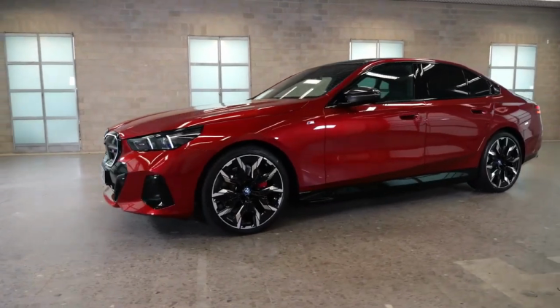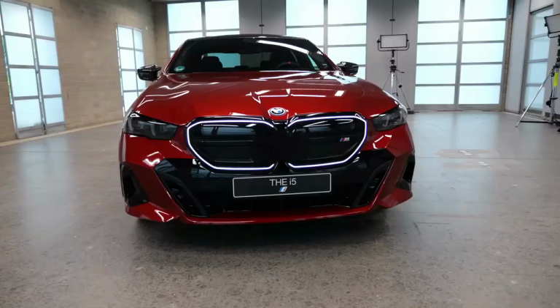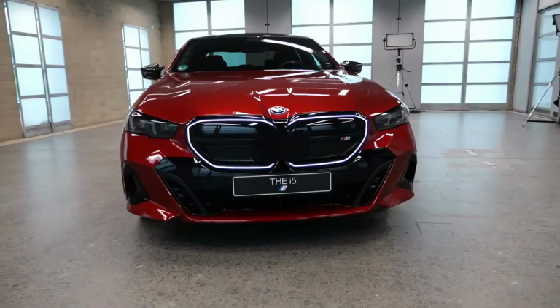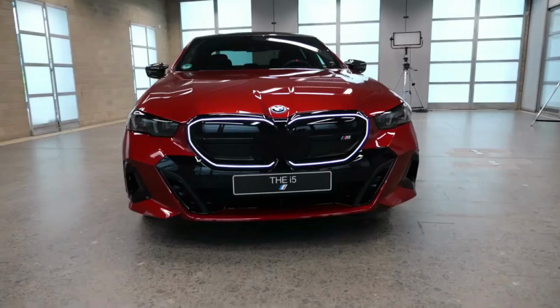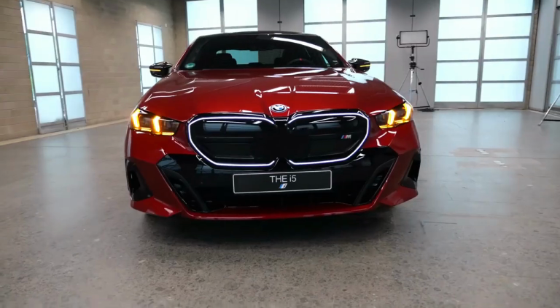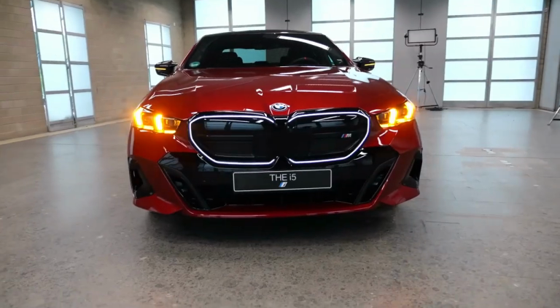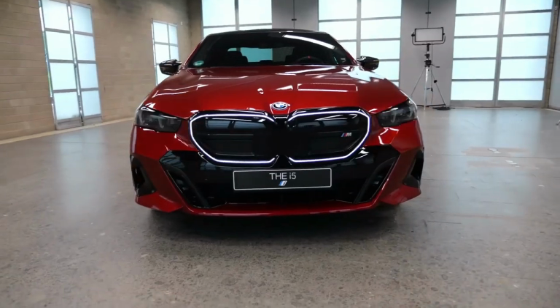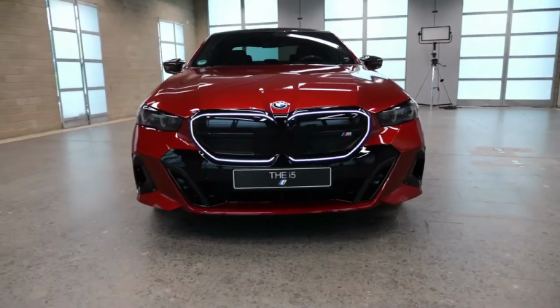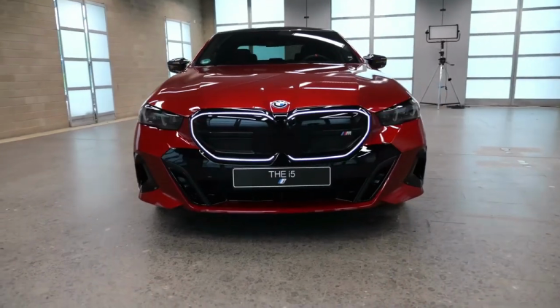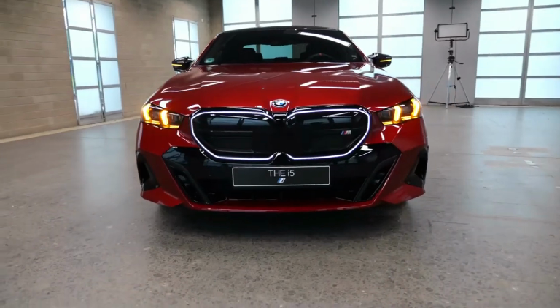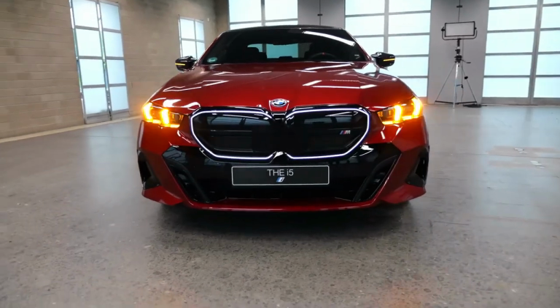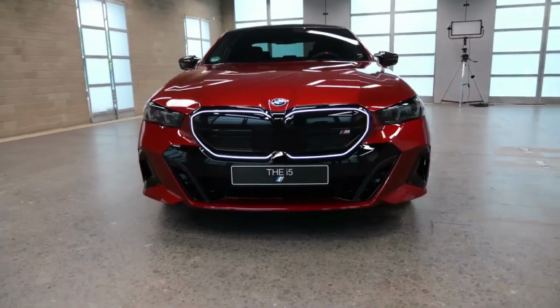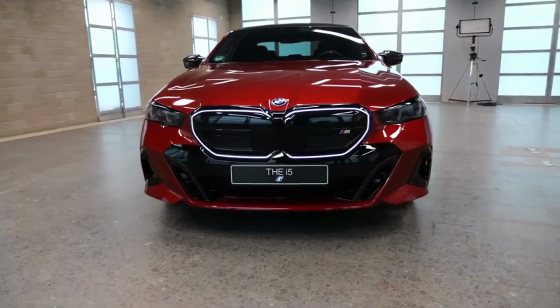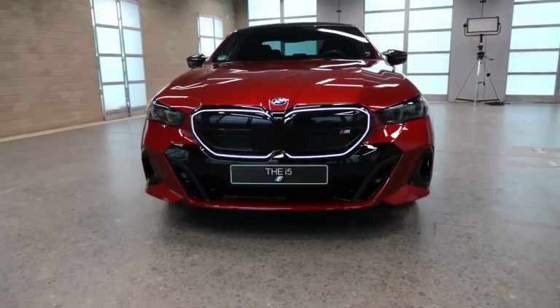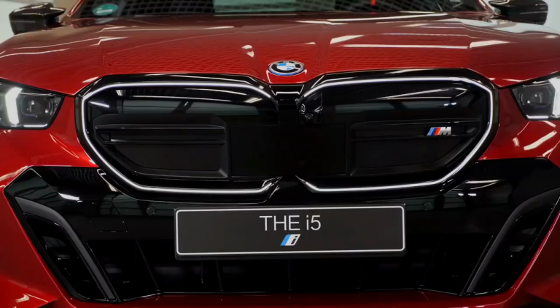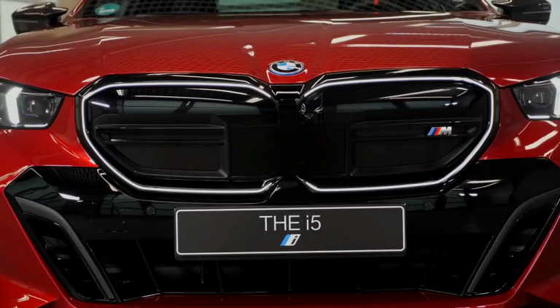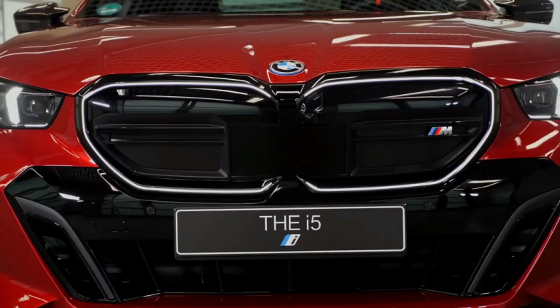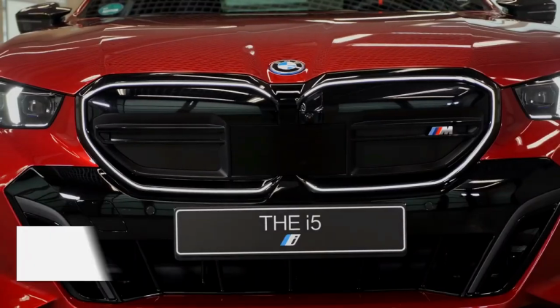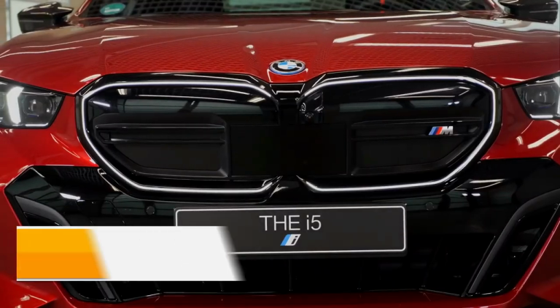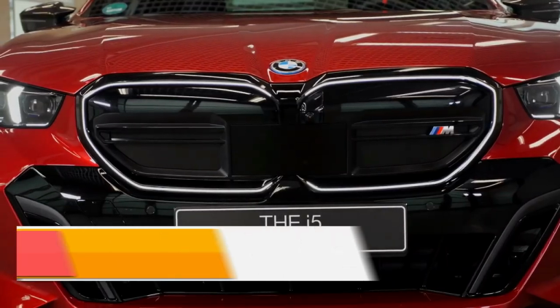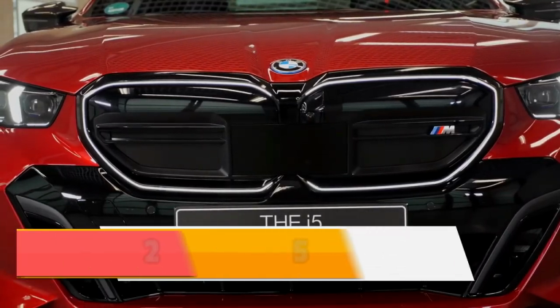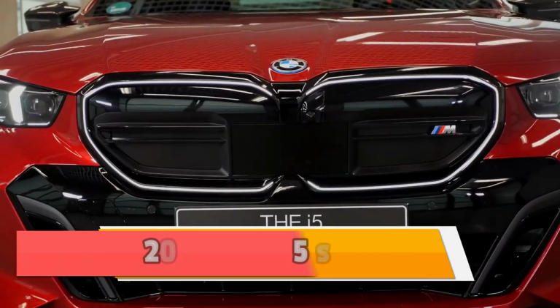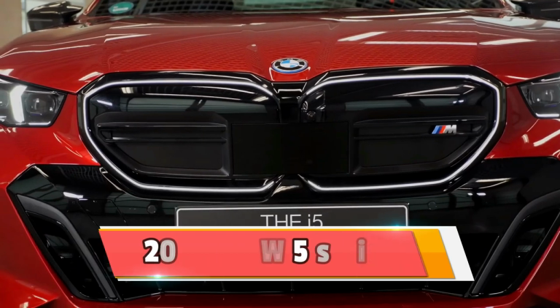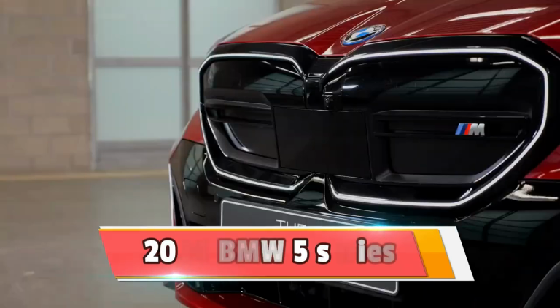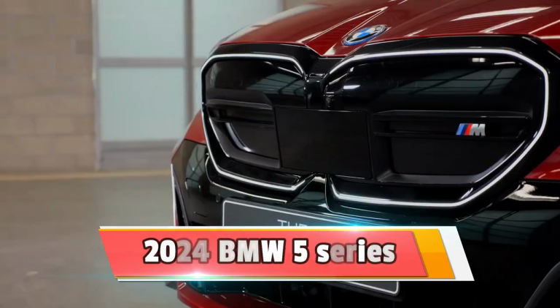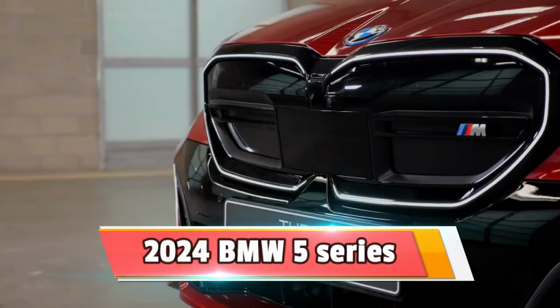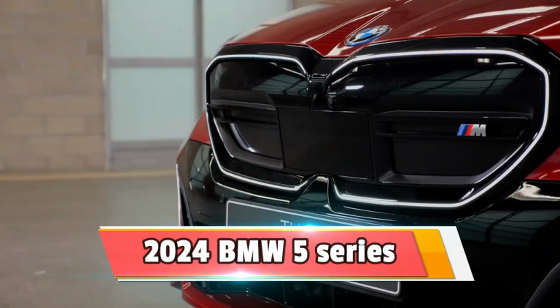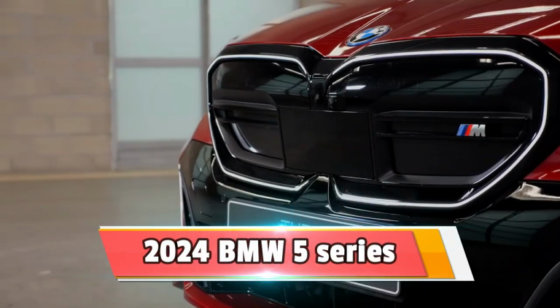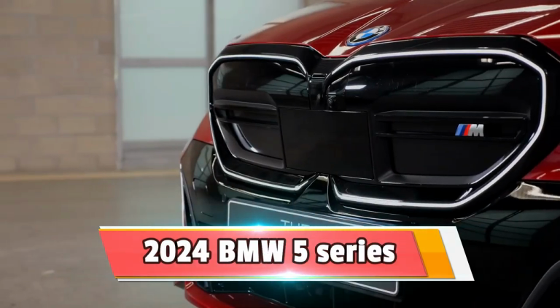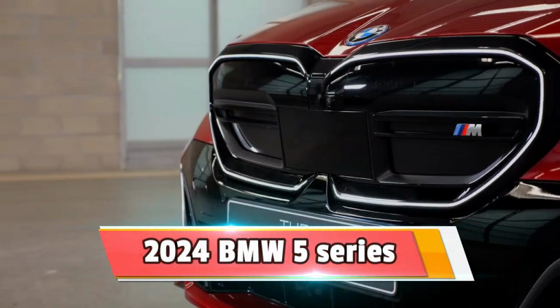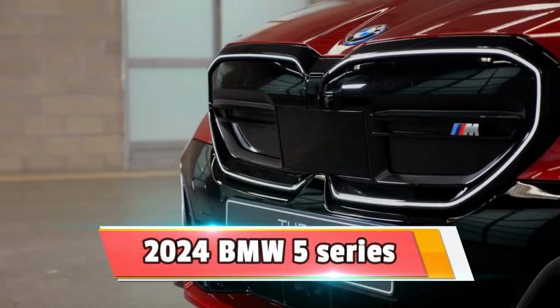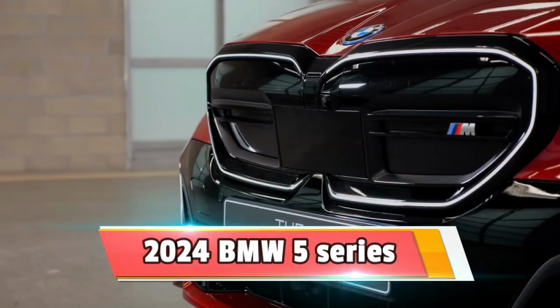In this video, we are going to talk about the 2024 BMW 5 Series.